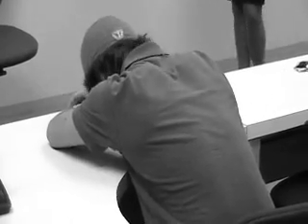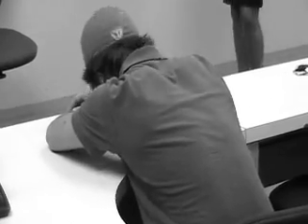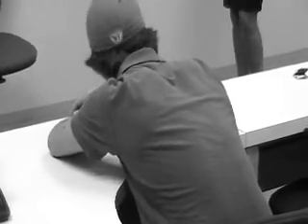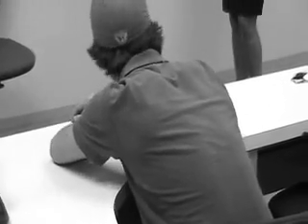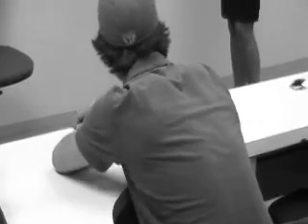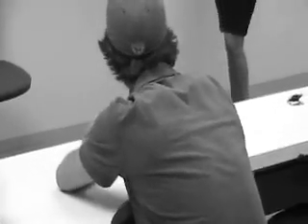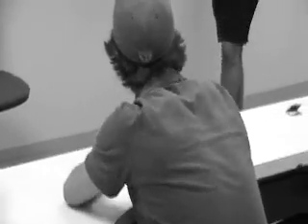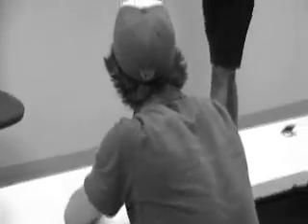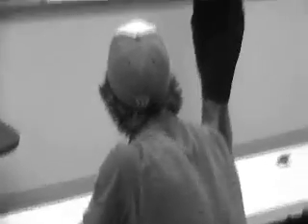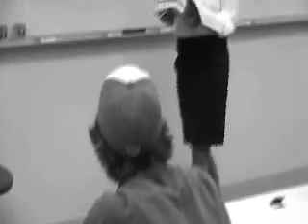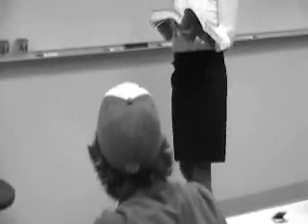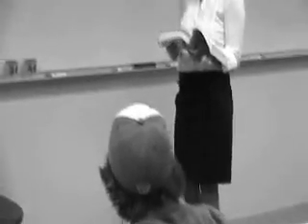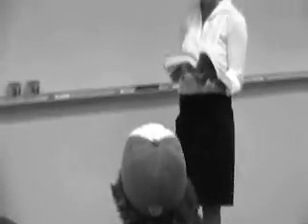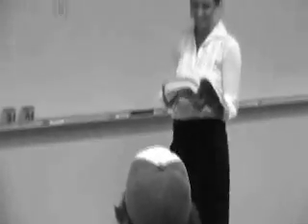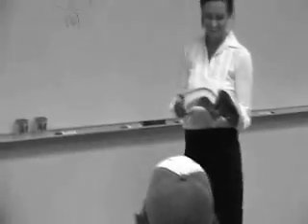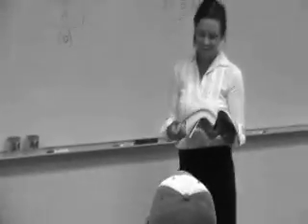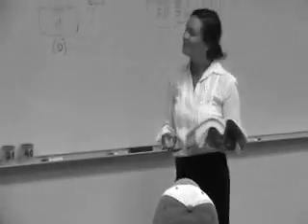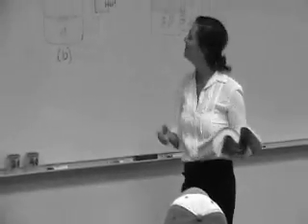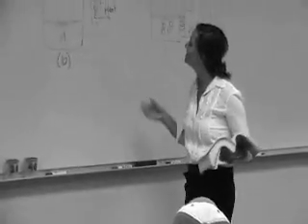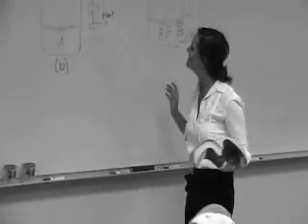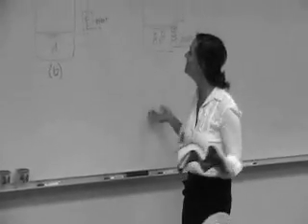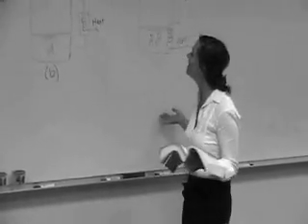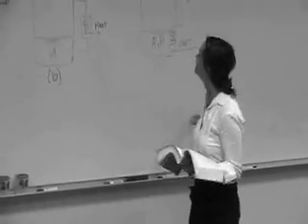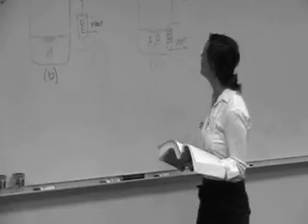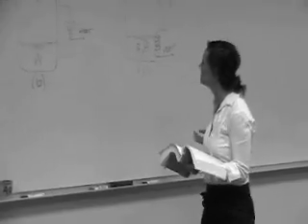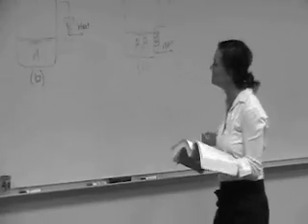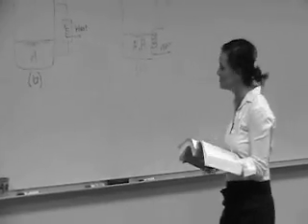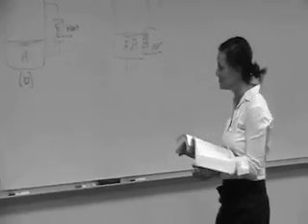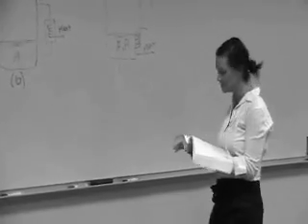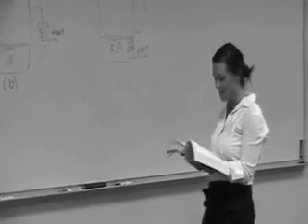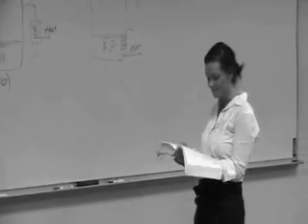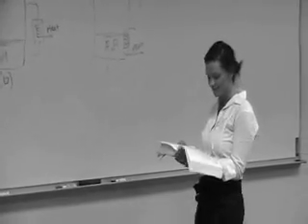Mr. Thompson, would you like to join the rest of the class? We will continue our talk on semi-batch reactors.